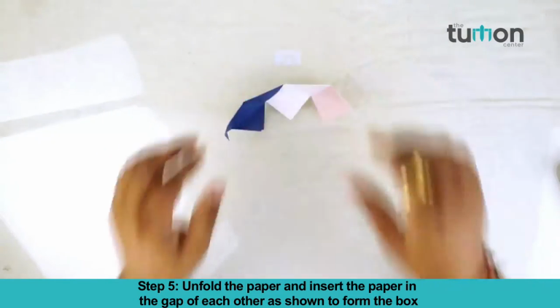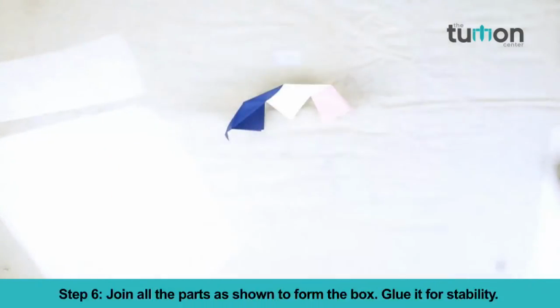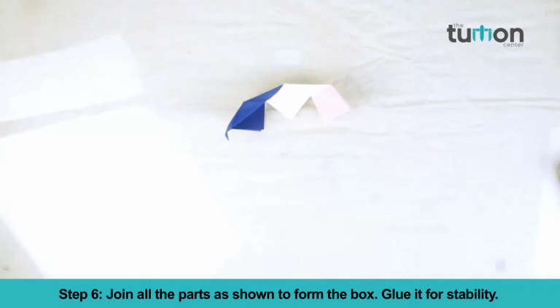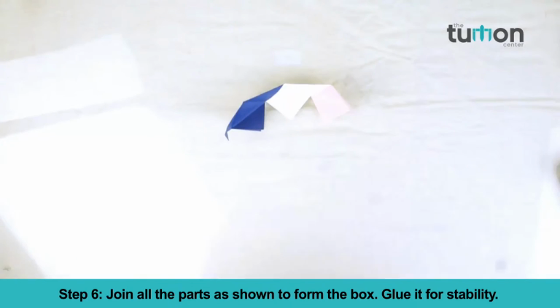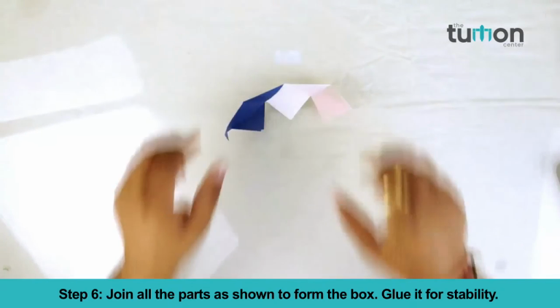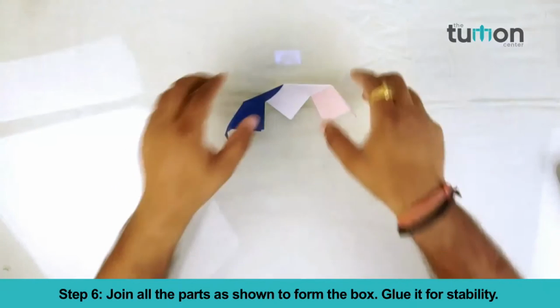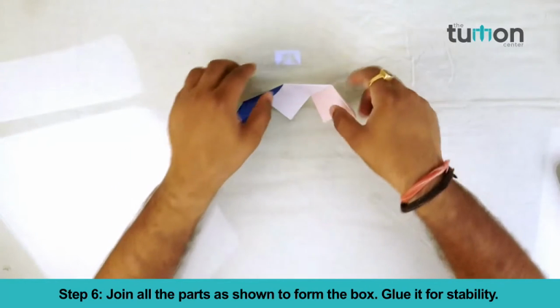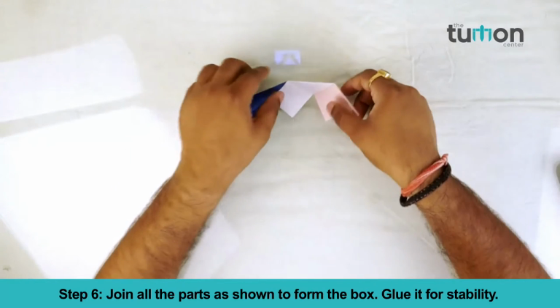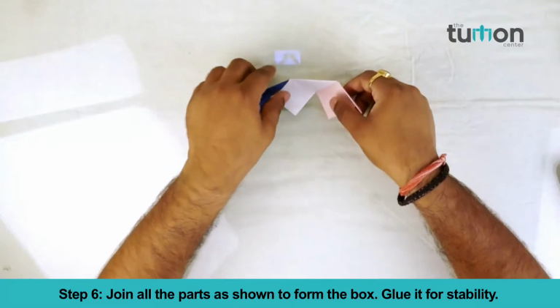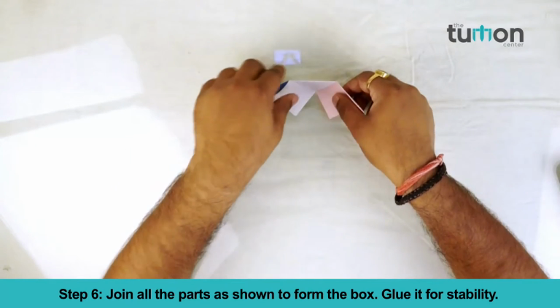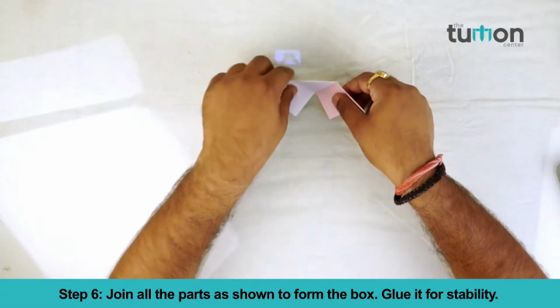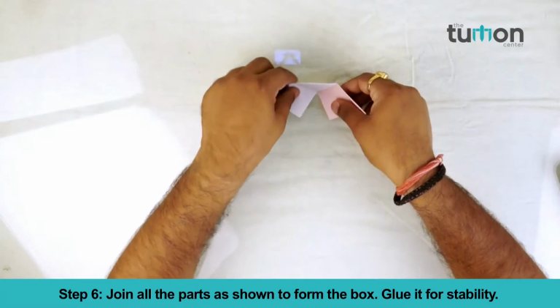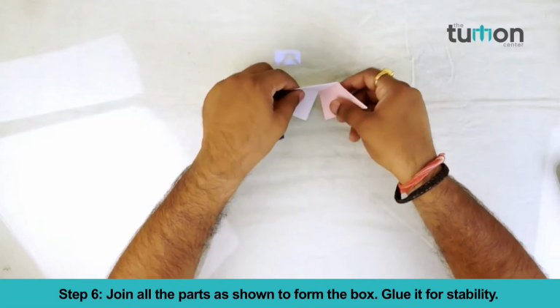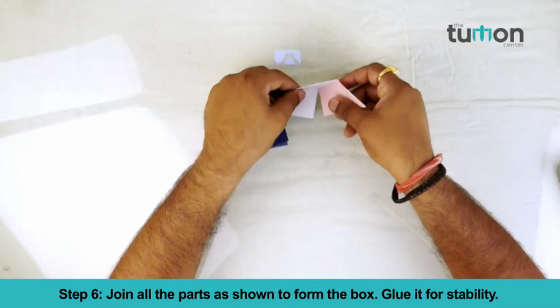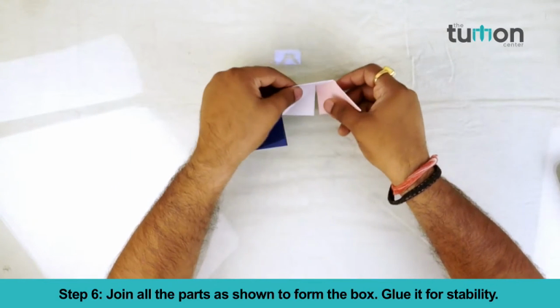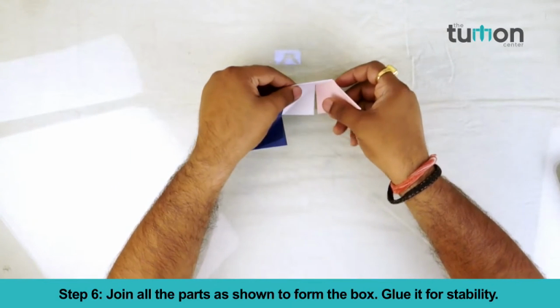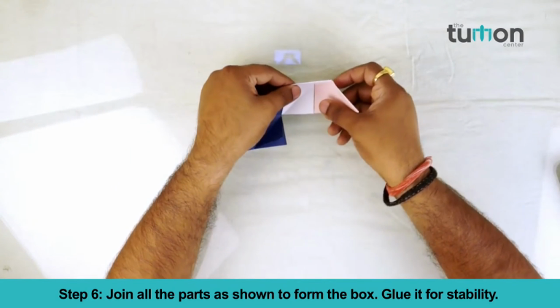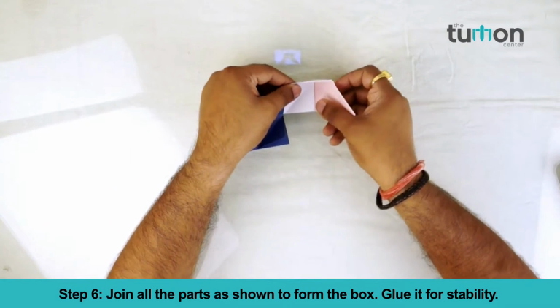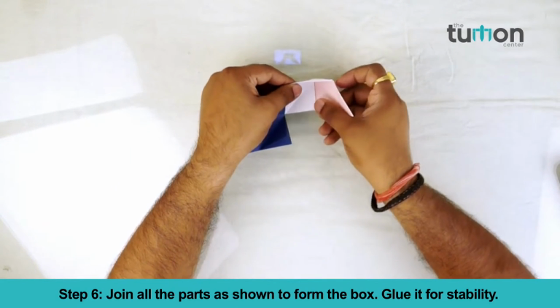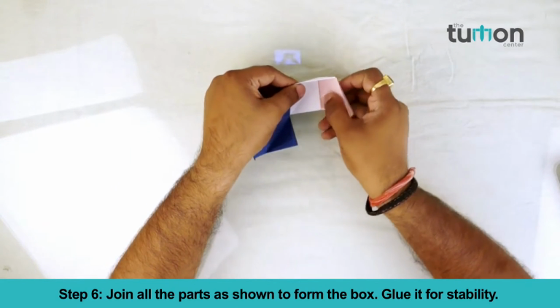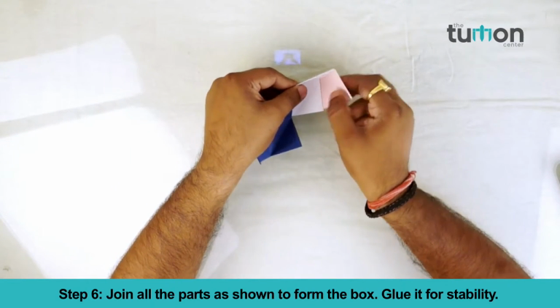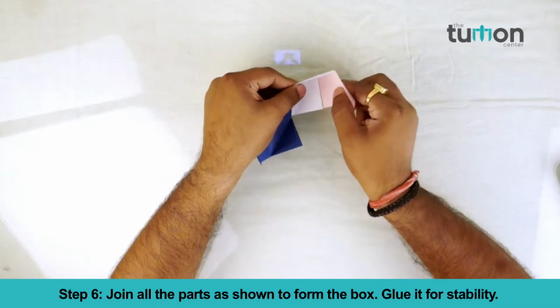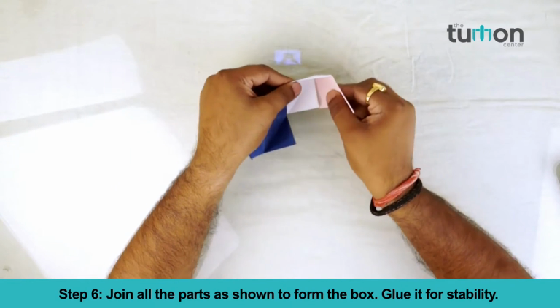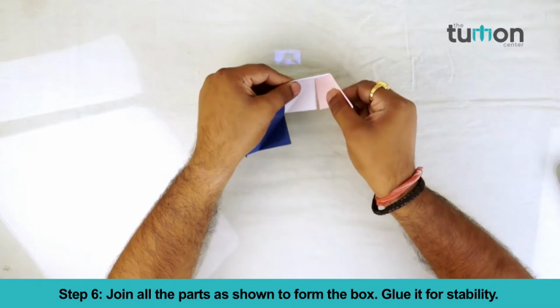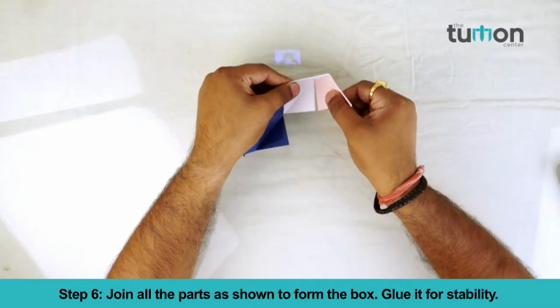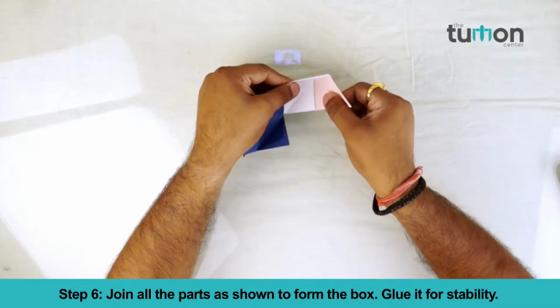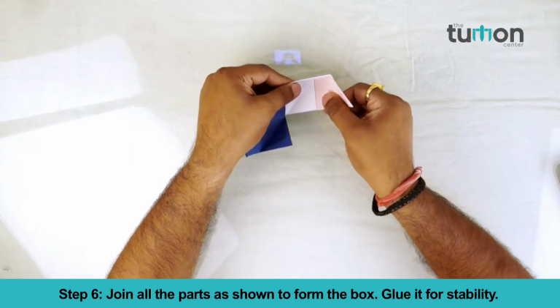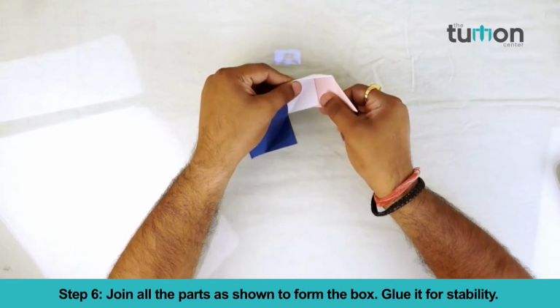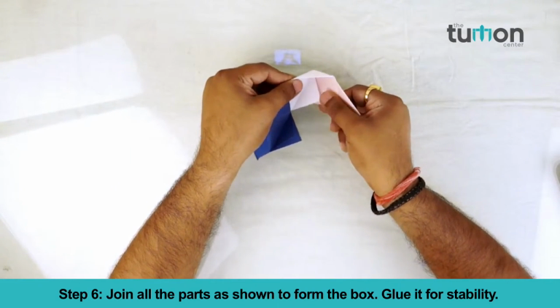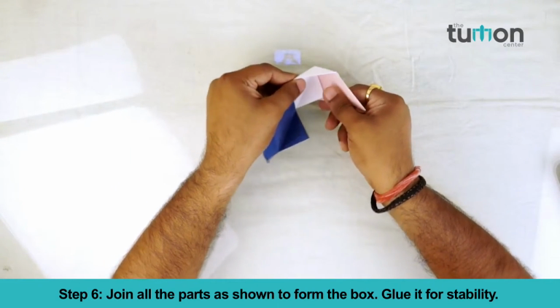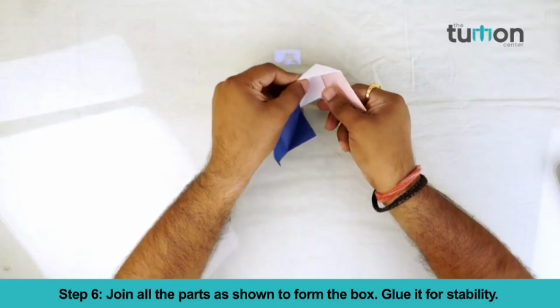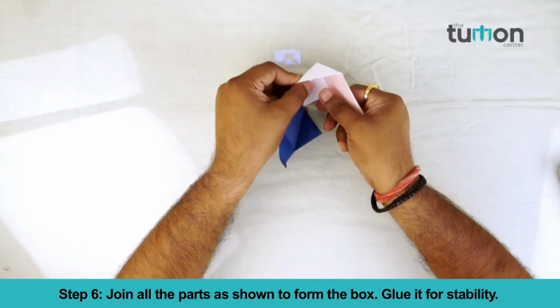Step 6. Join all the parts as shown to form the box. Glue it for stability.